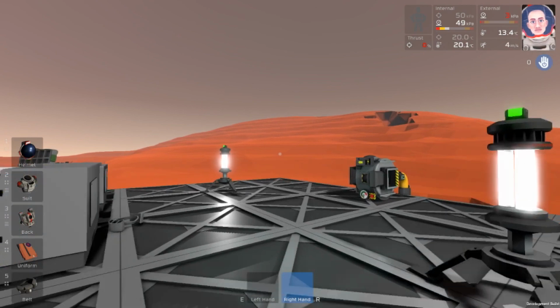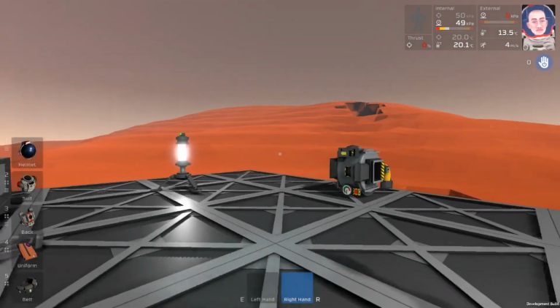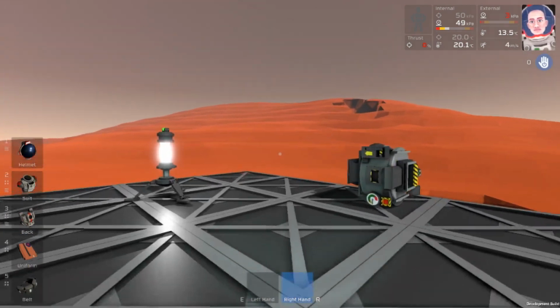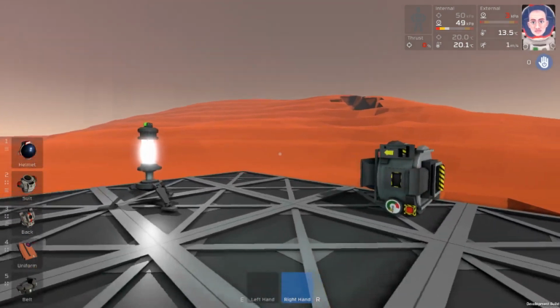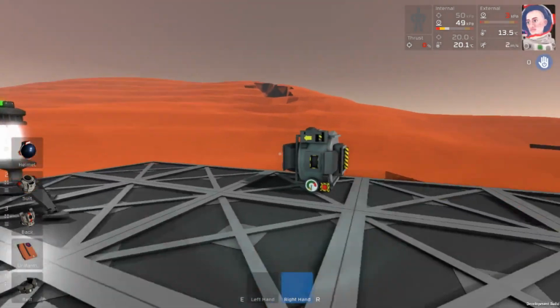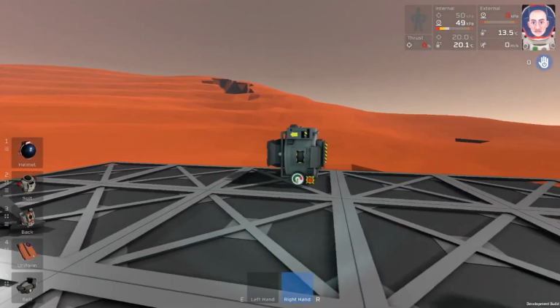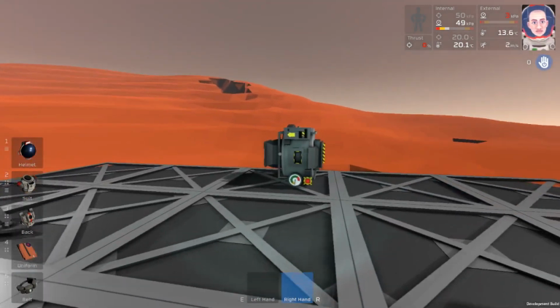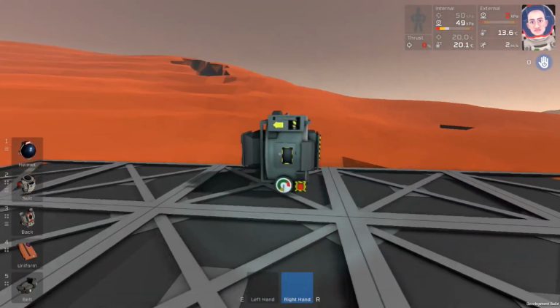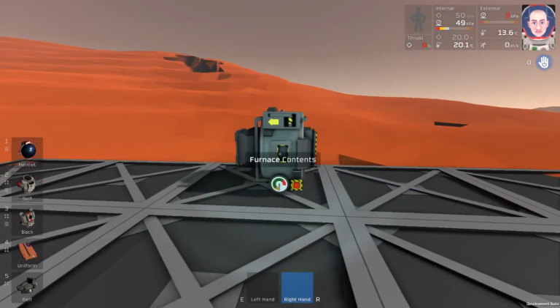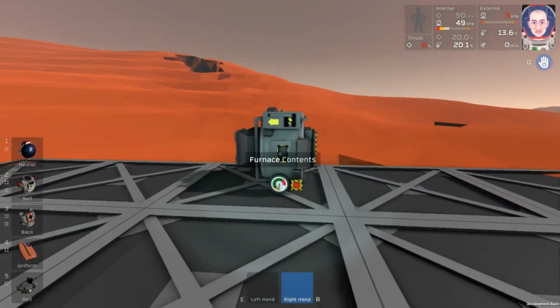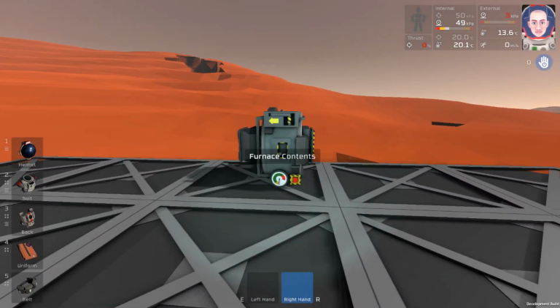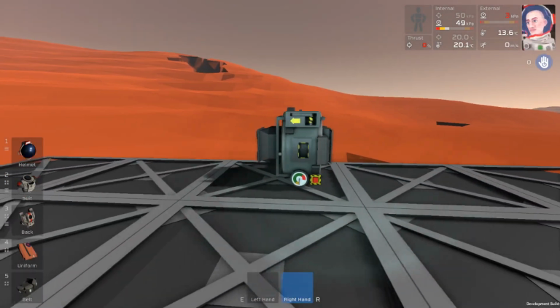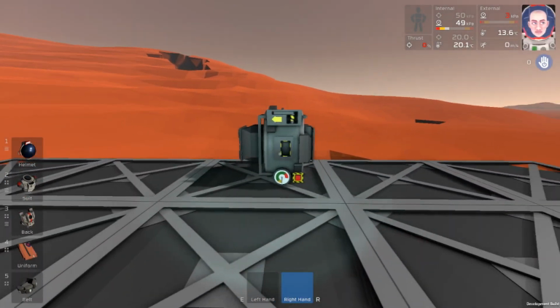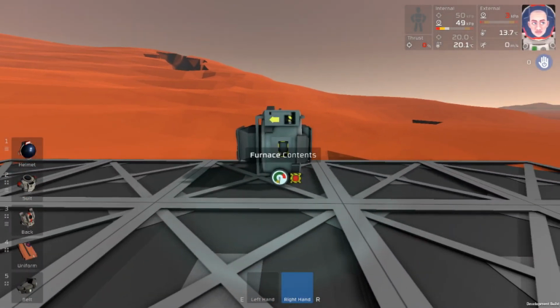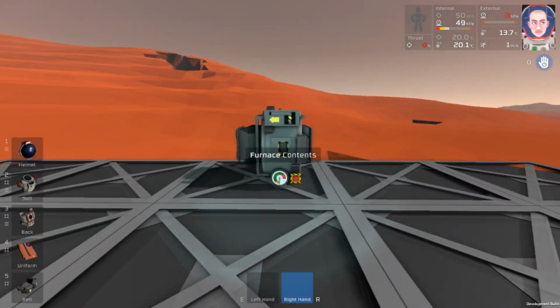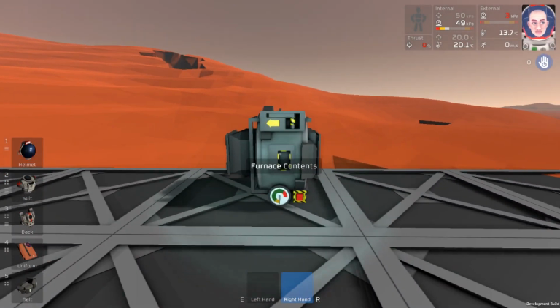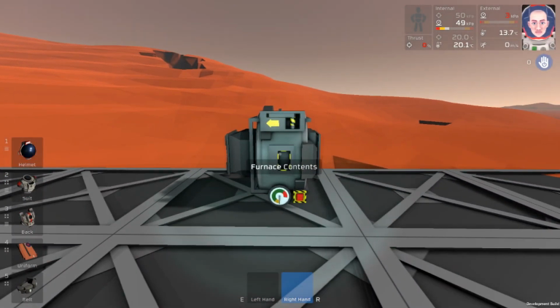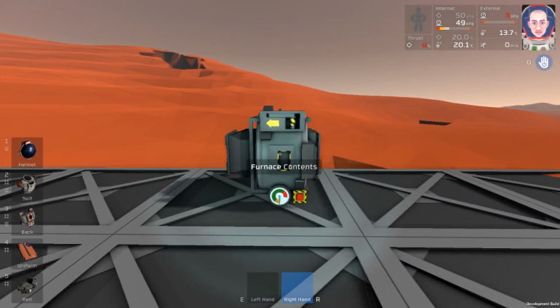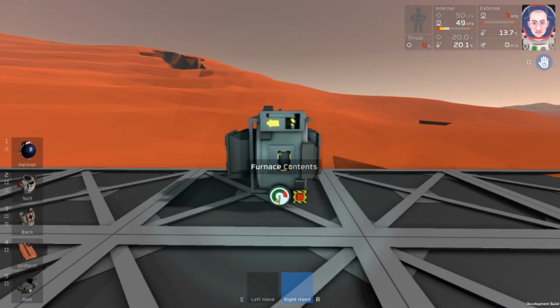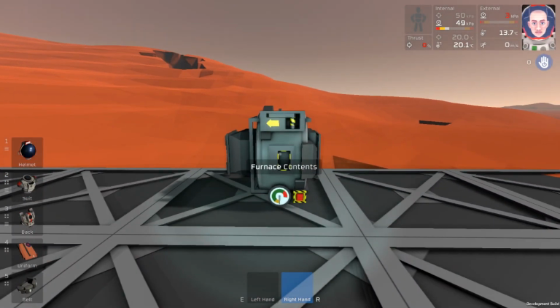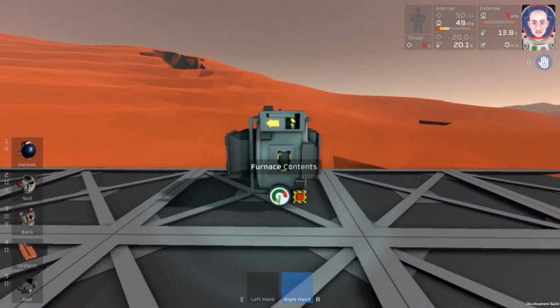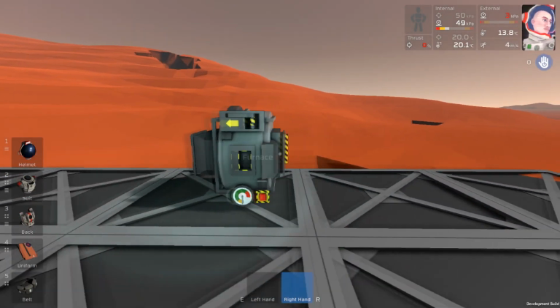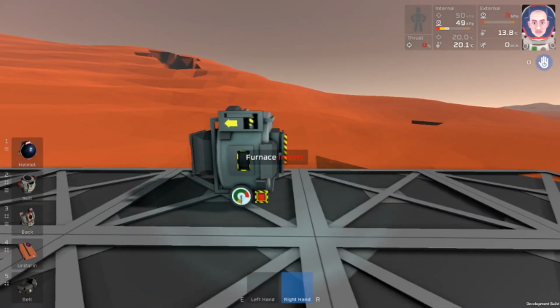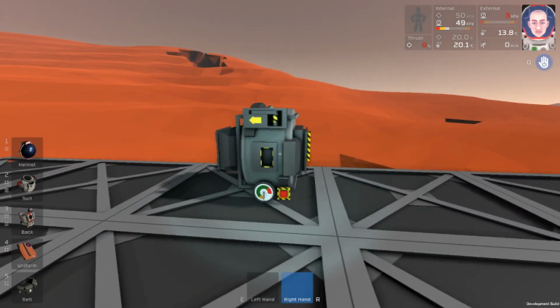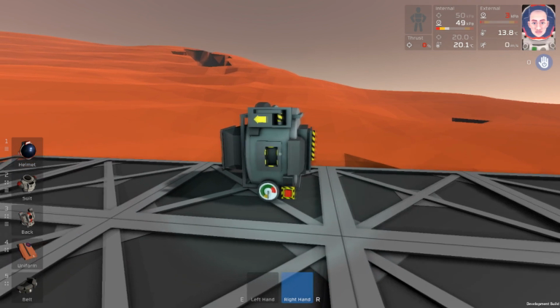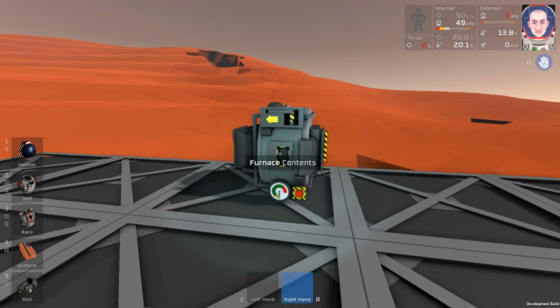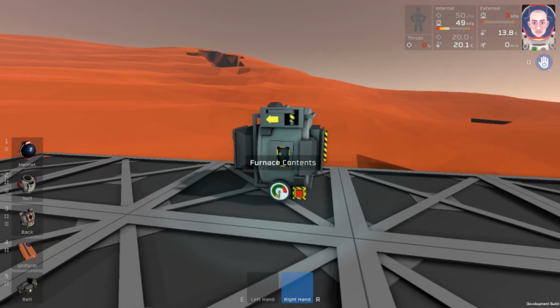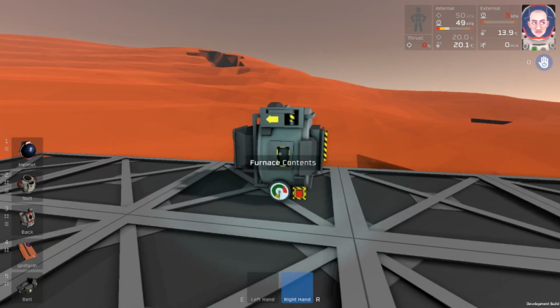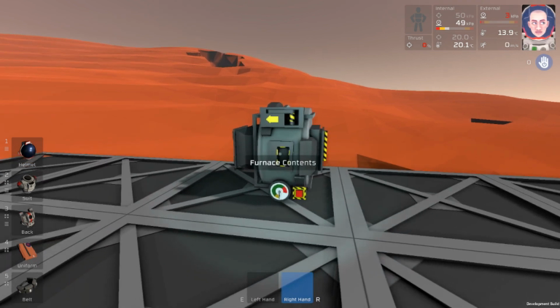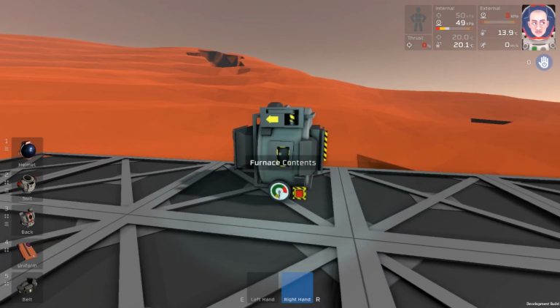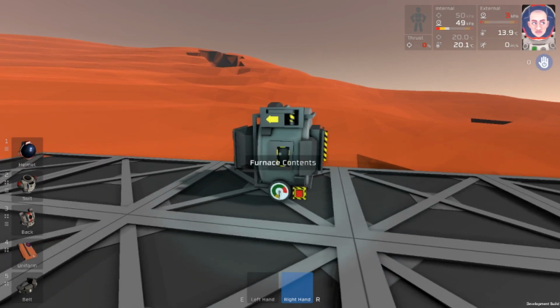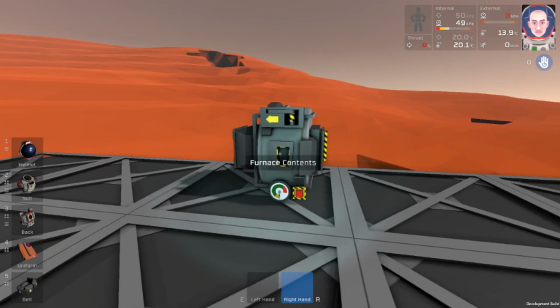Hello and welcome. It's Bushwhacker here with another Stationeers mini tutorial. On today's episode, we are going to be making some Constantin.